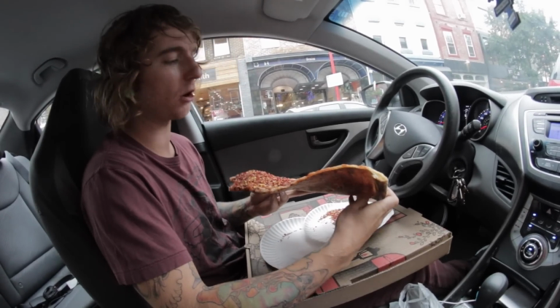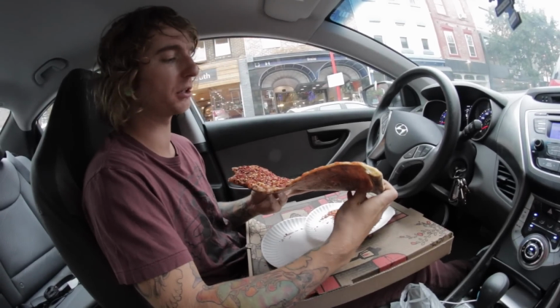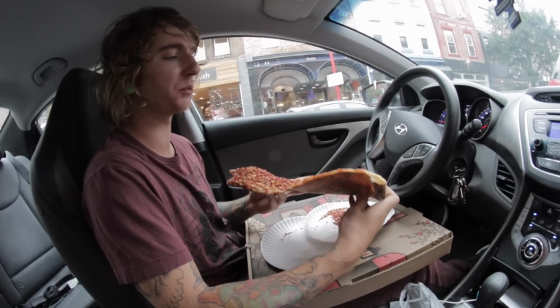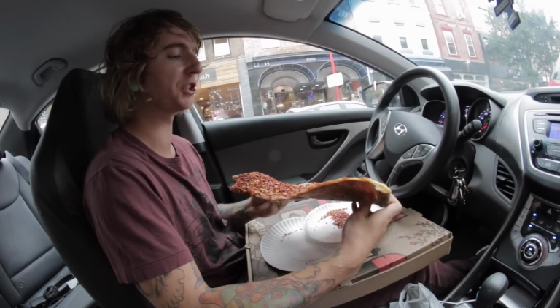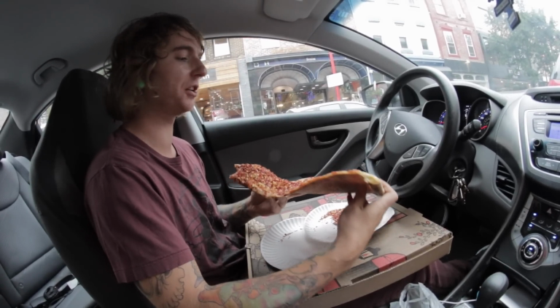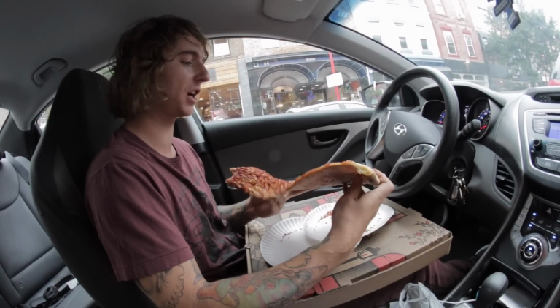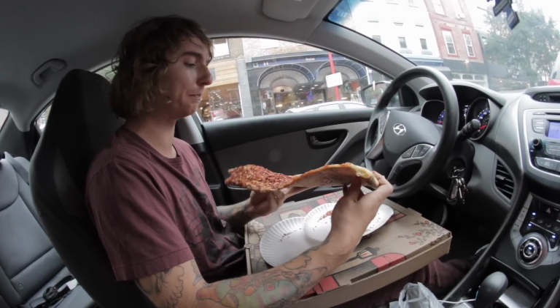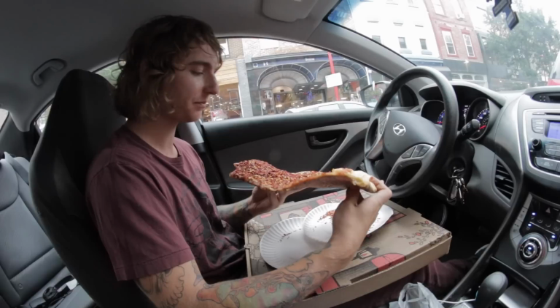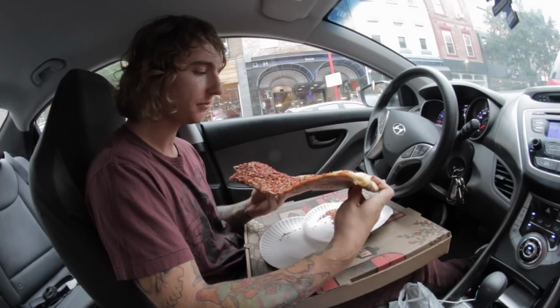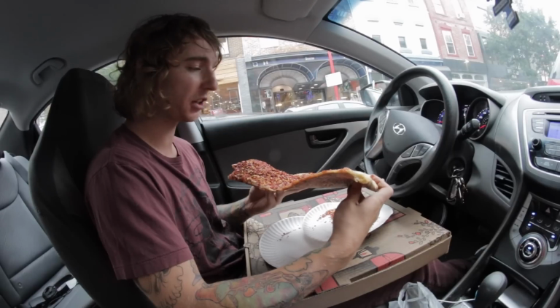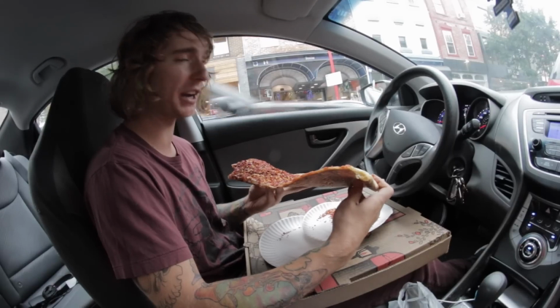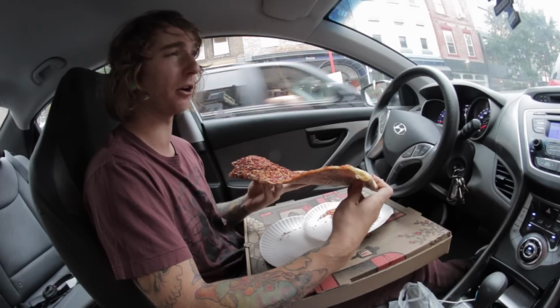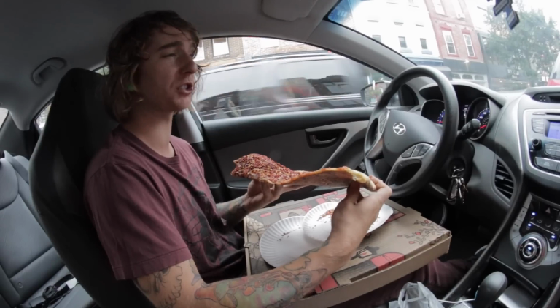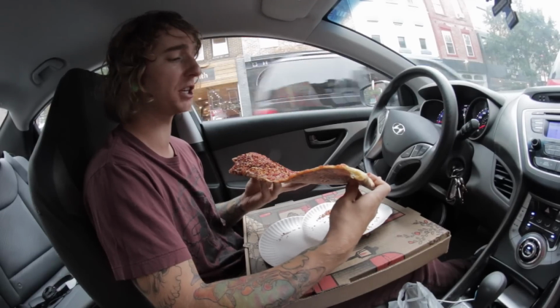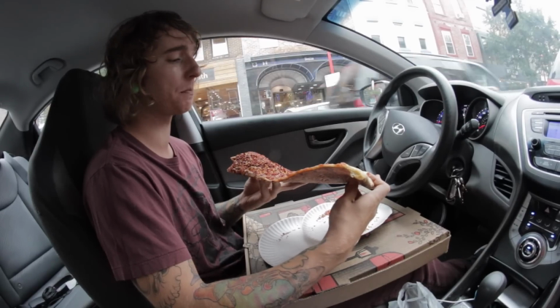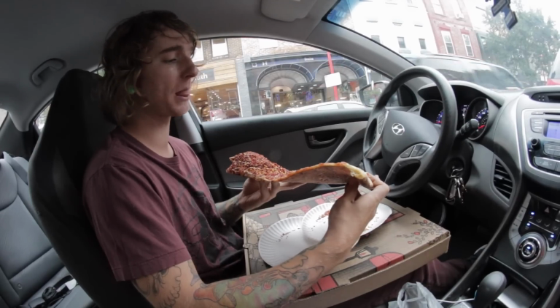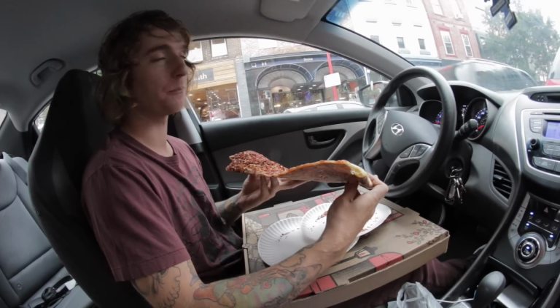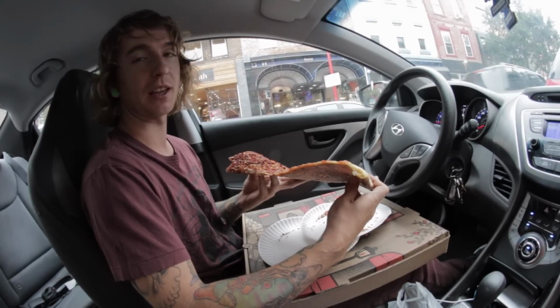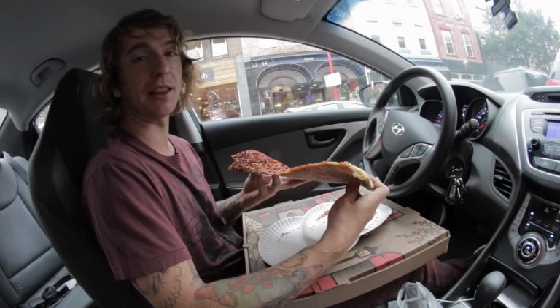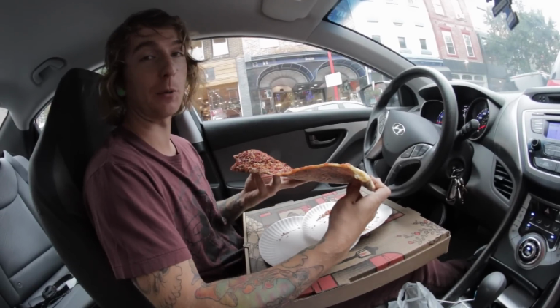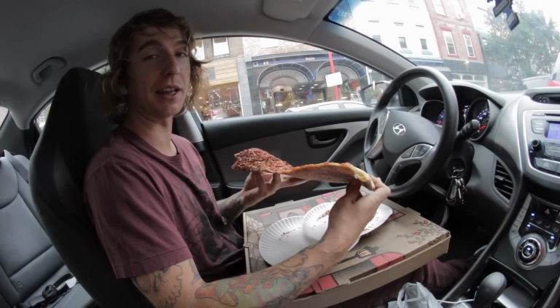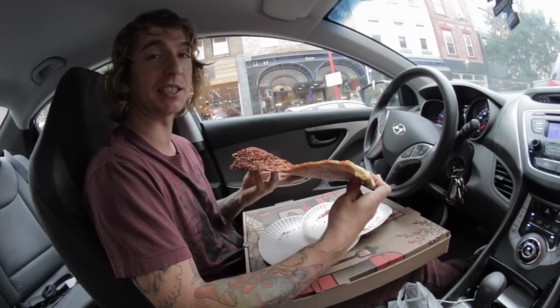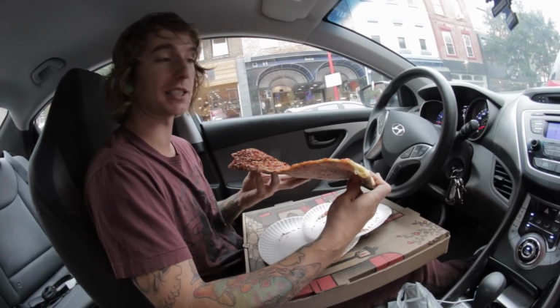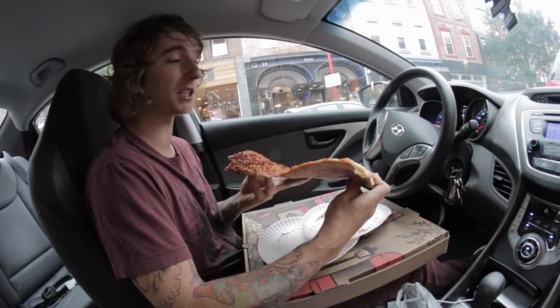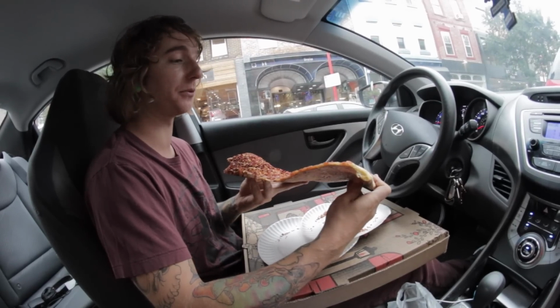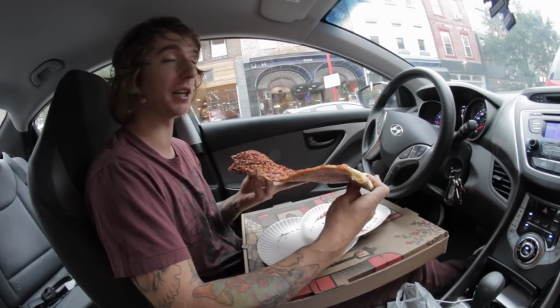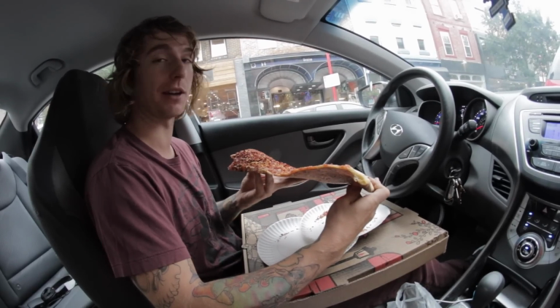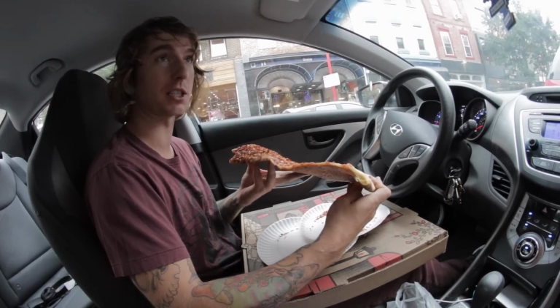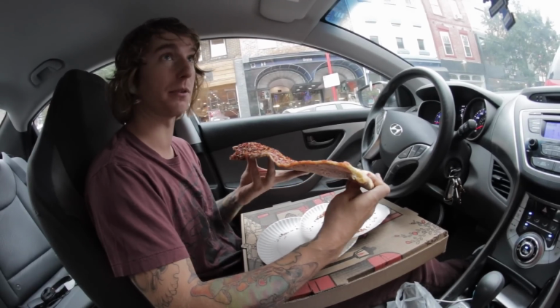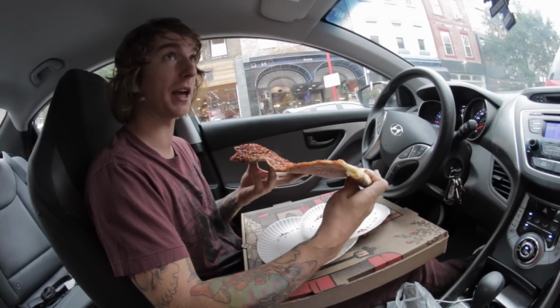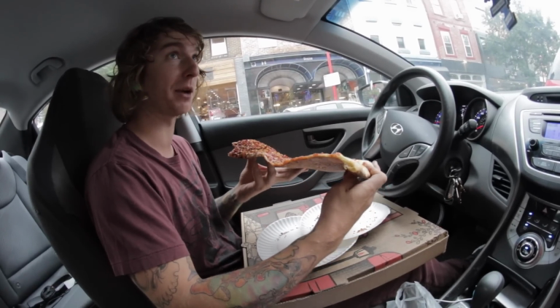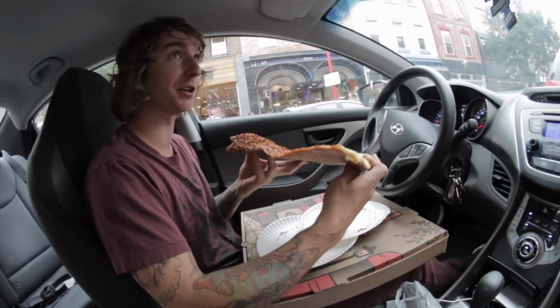Also, to complete this challenge, you gotta eat your whole slice, and then wait at least 10 seconds before you can even have a sip of any beverage.